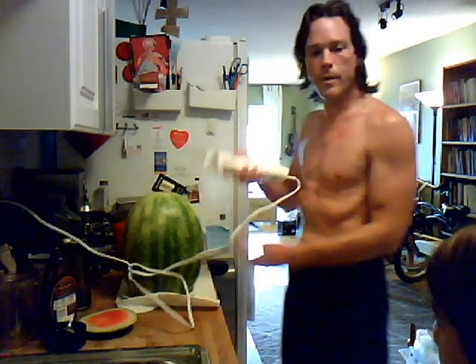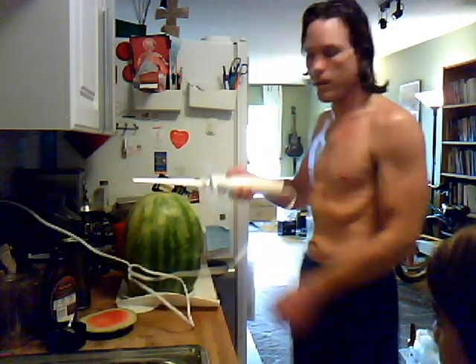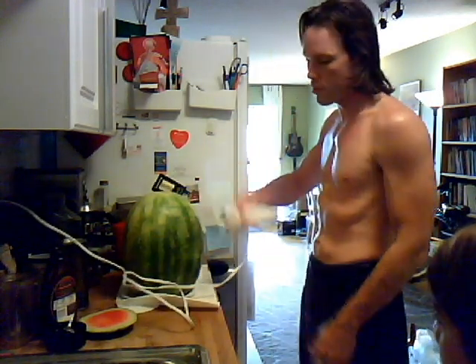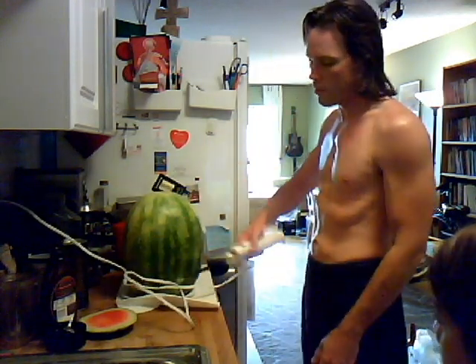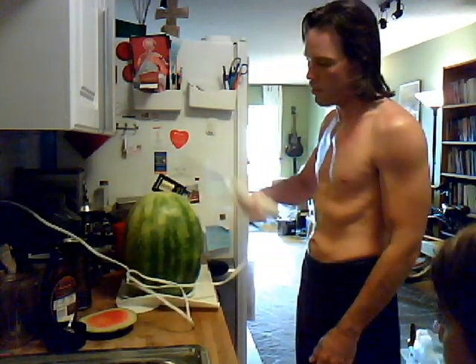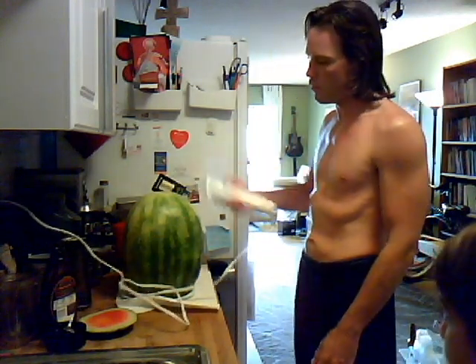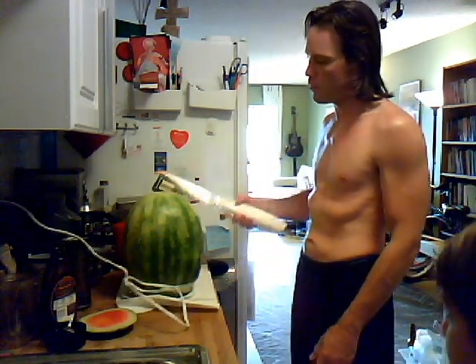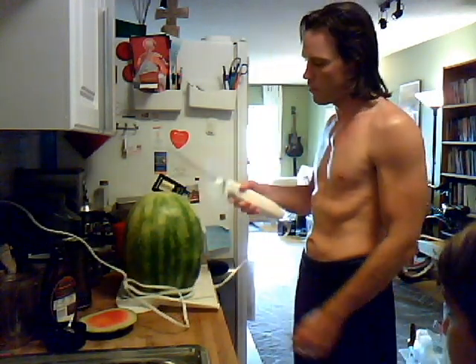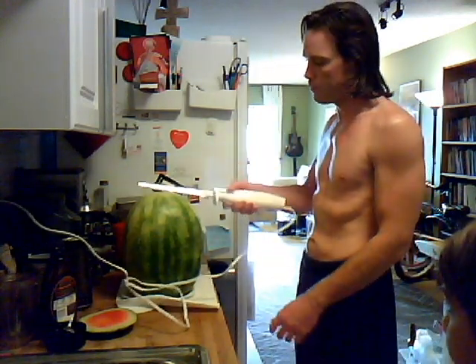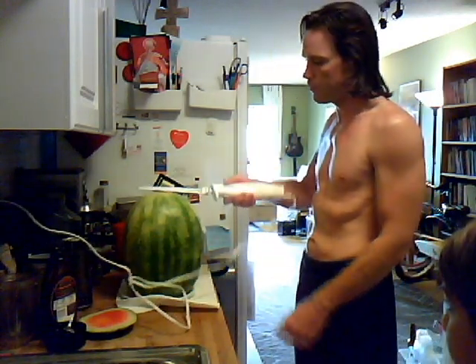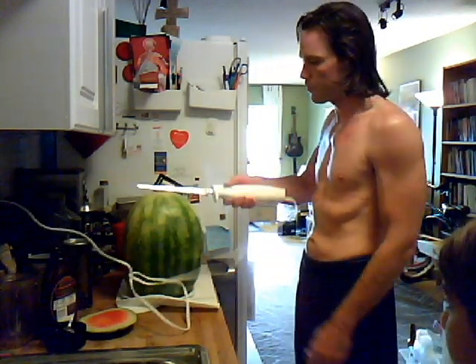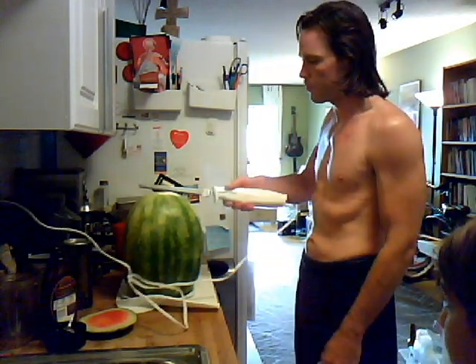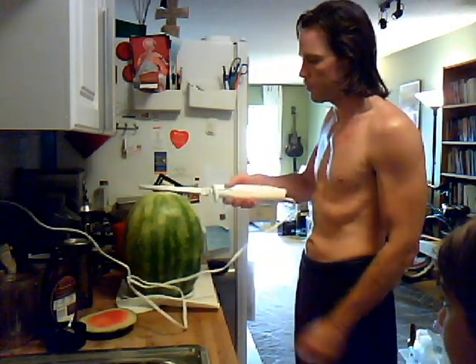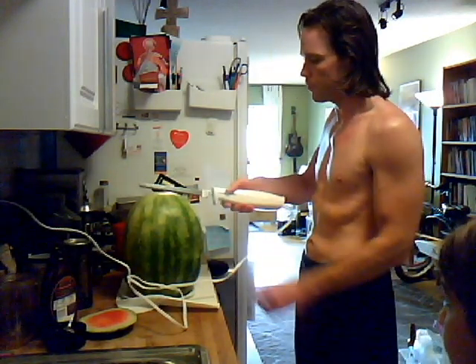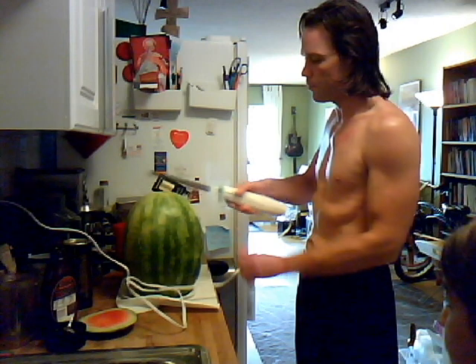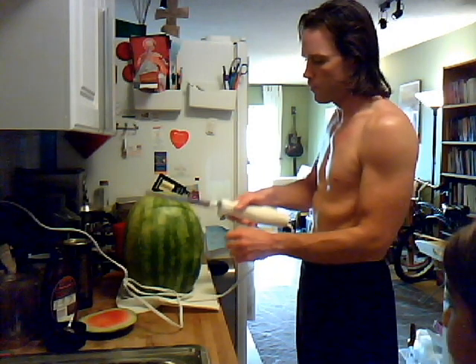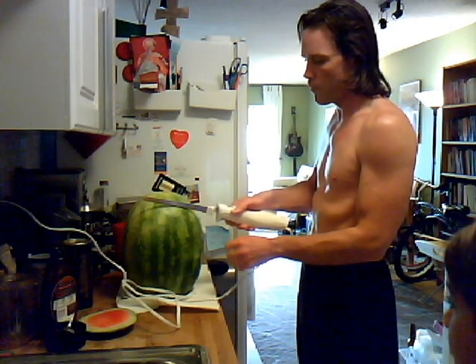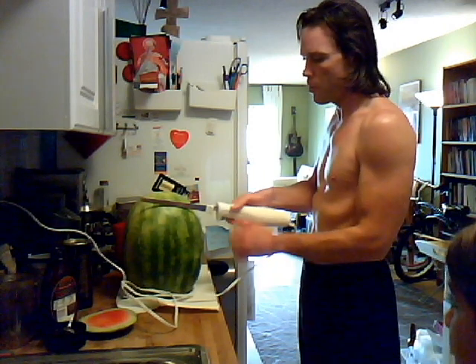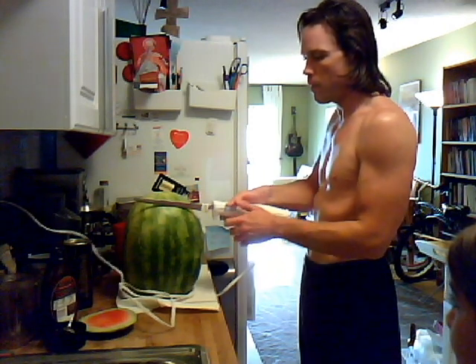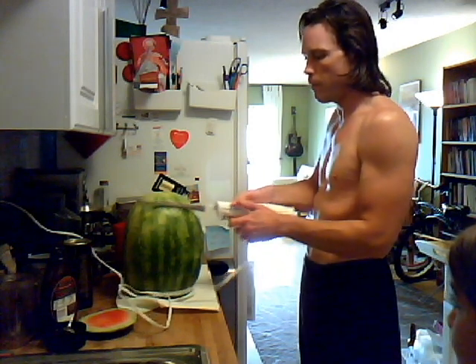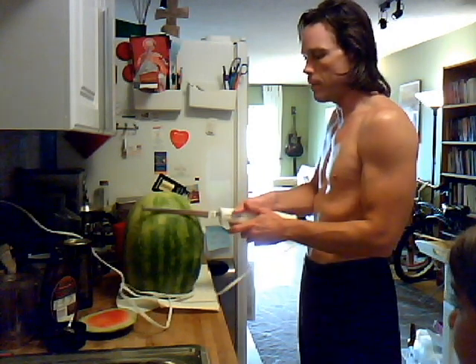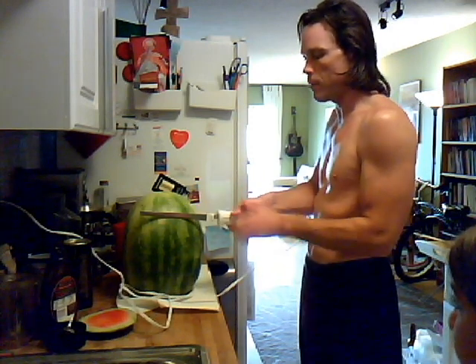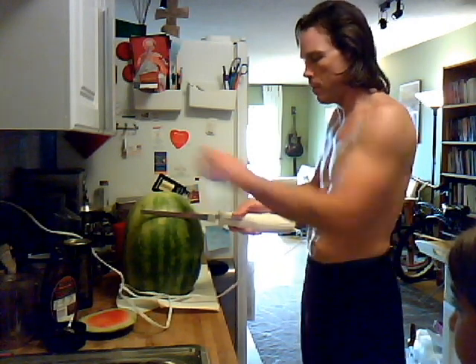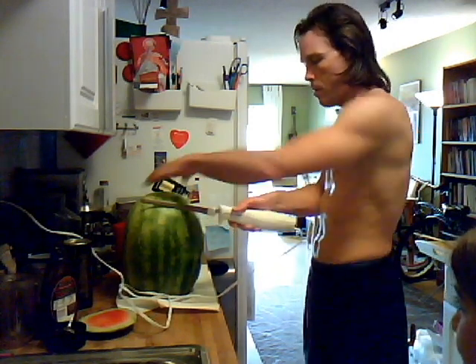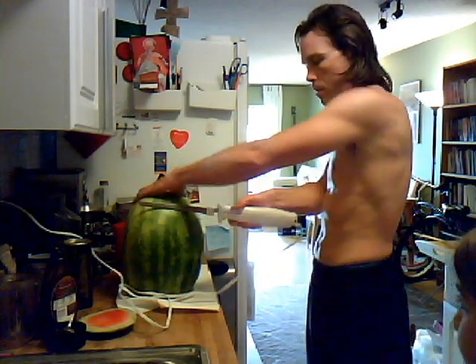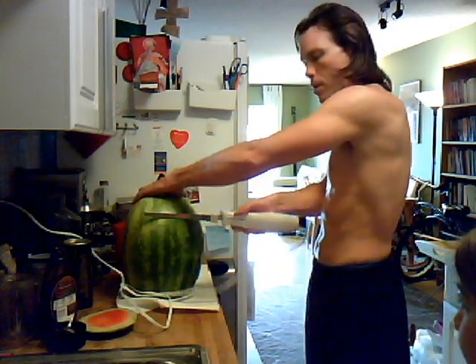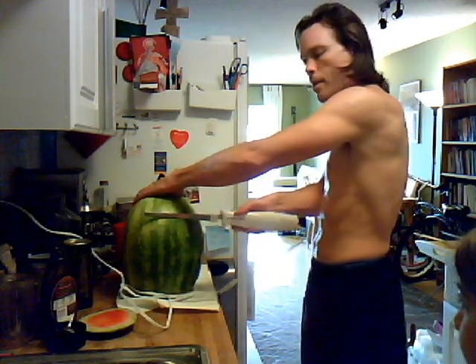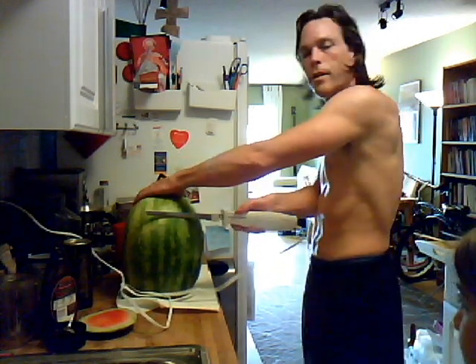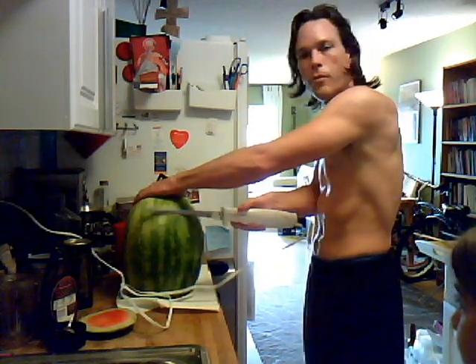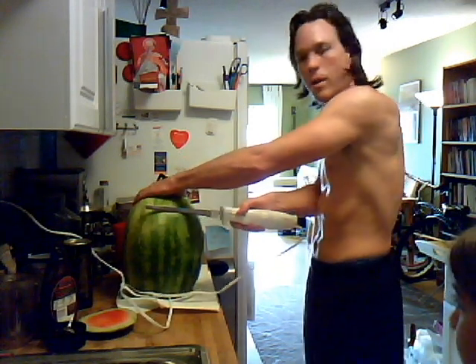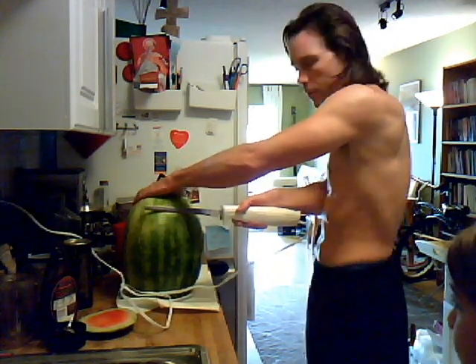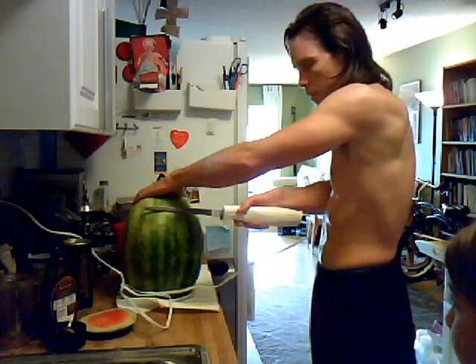Now you just cut down long ways and you cut out pieces of it. Try not to cut the red off if you can.